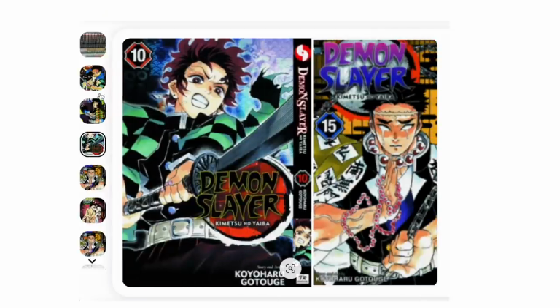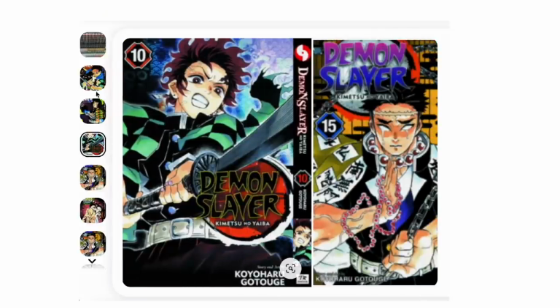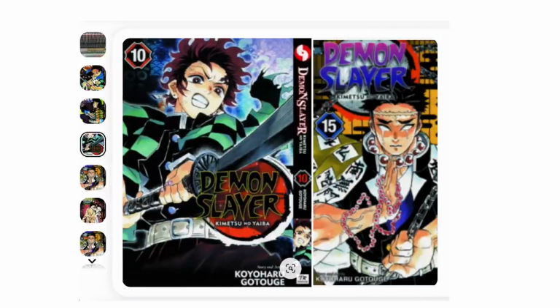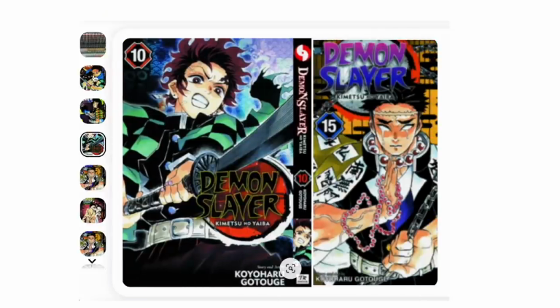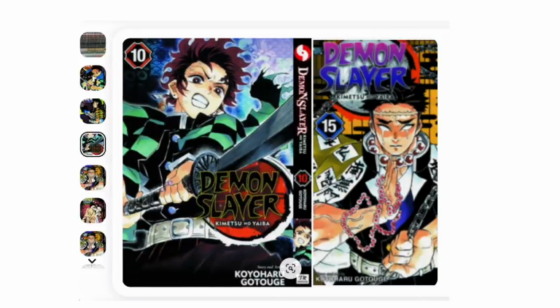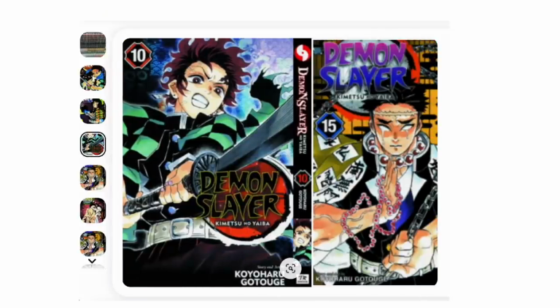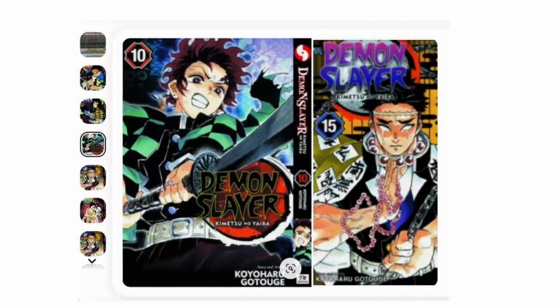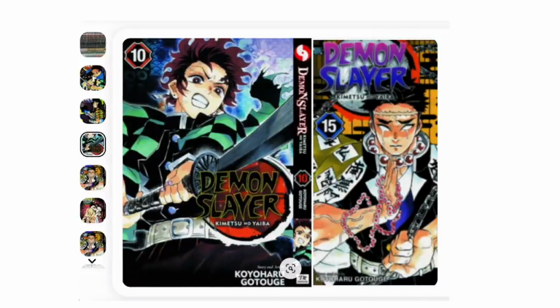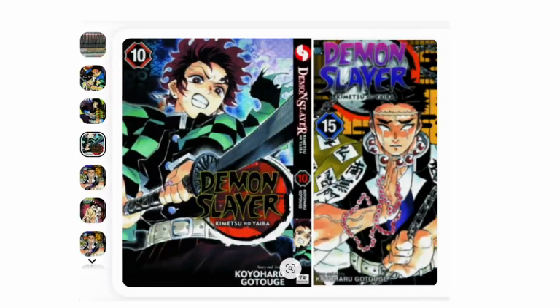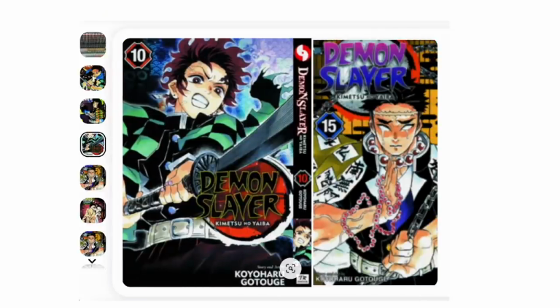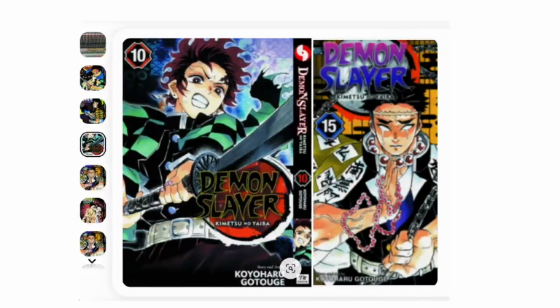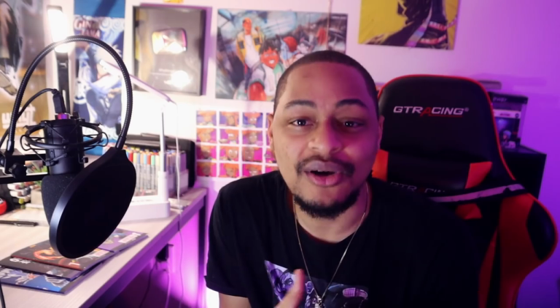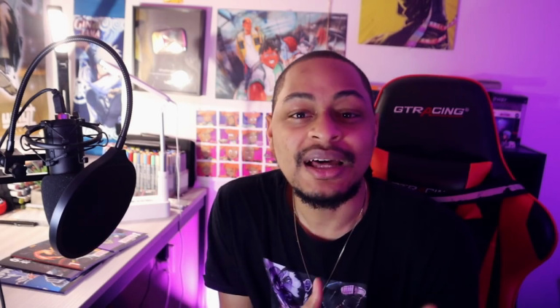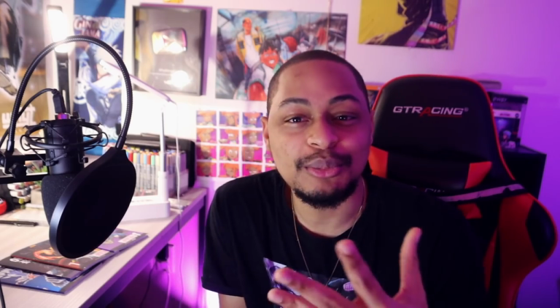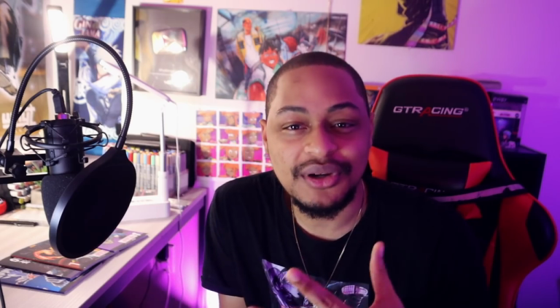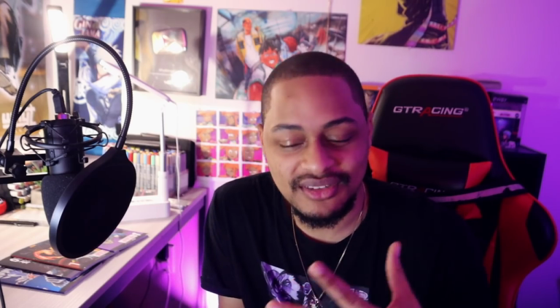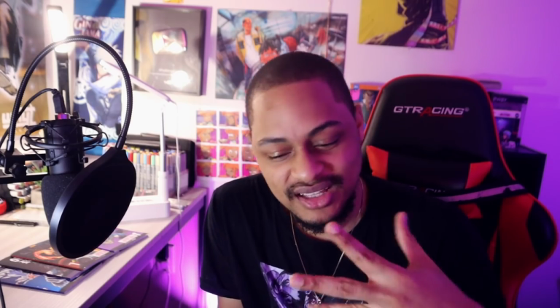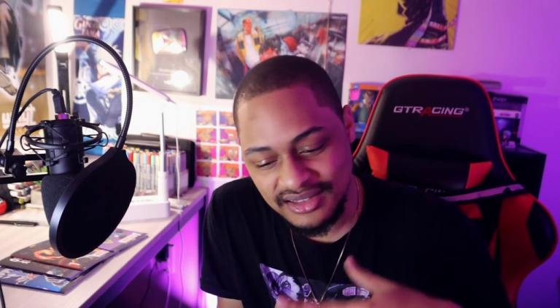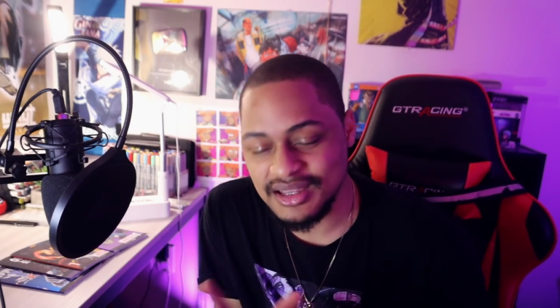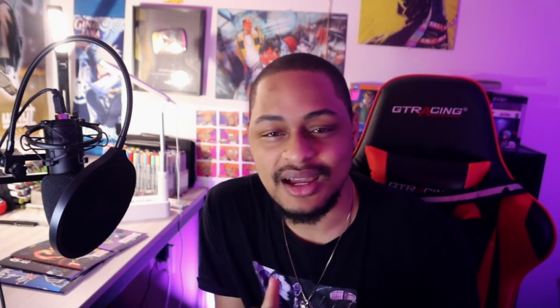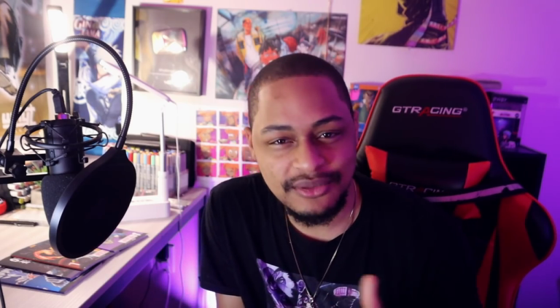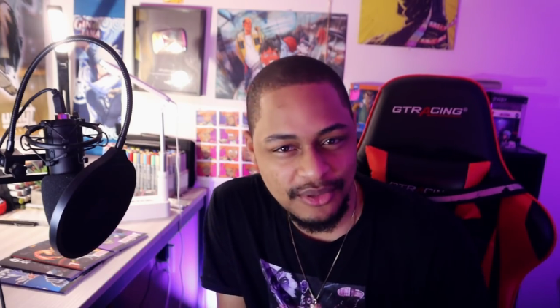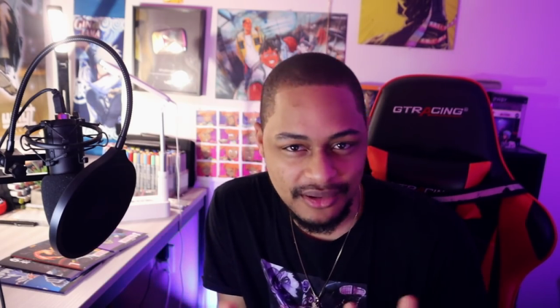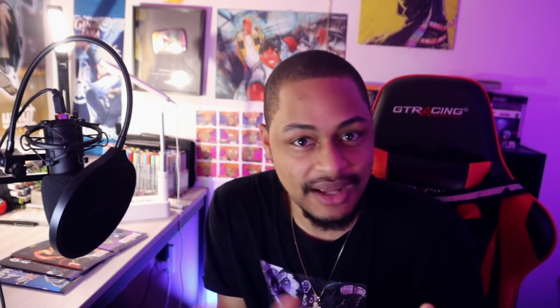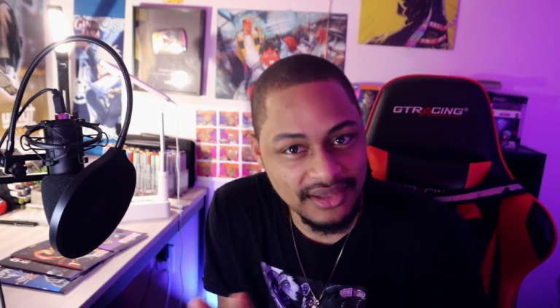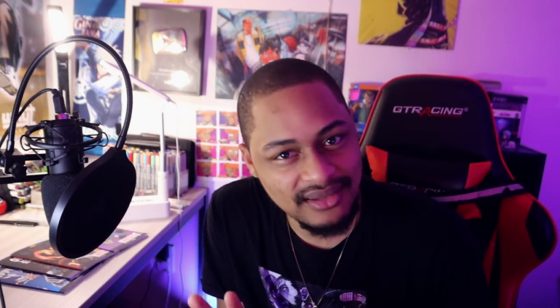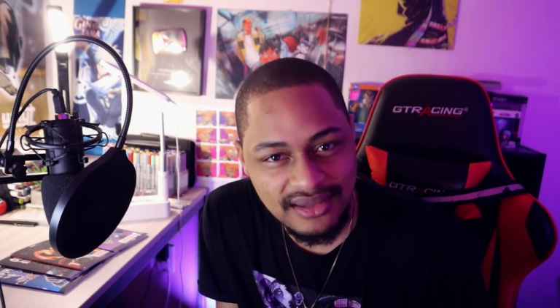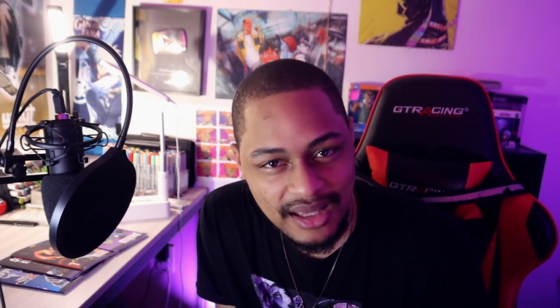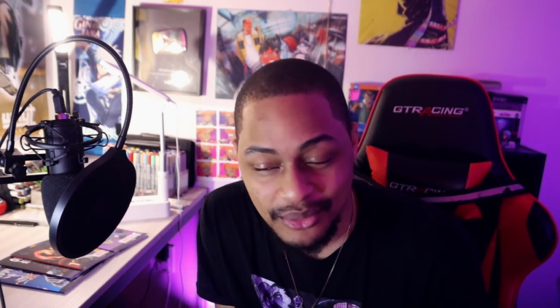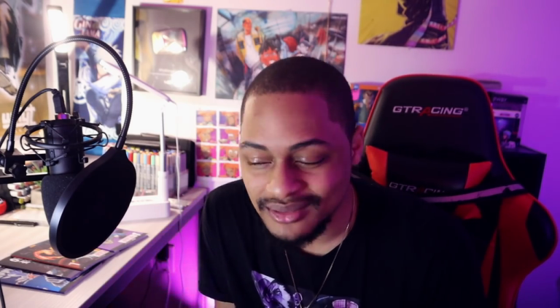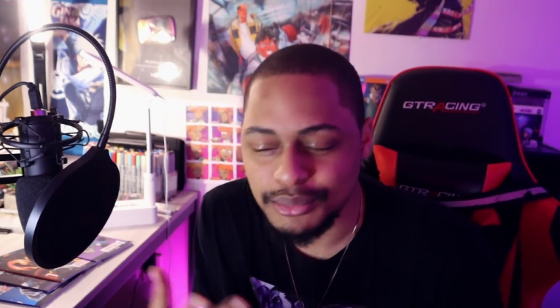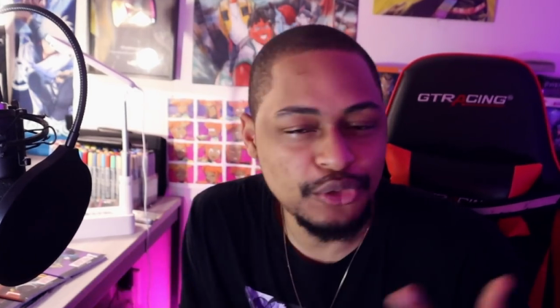If you like the title, that's a bonus. You like how the book is designed from a graphic design standpoint? Bonus.